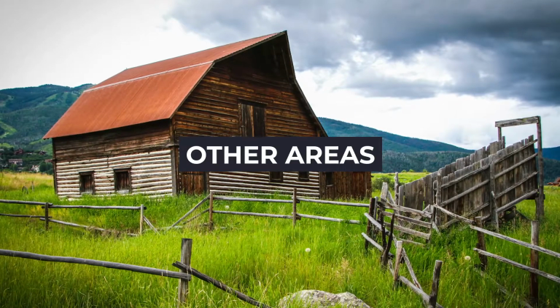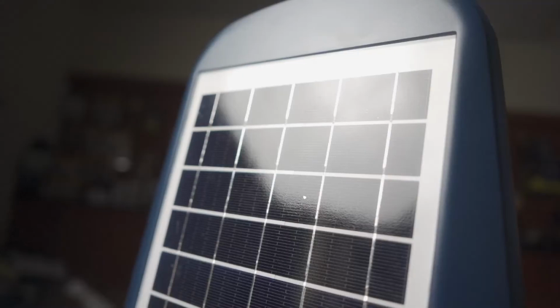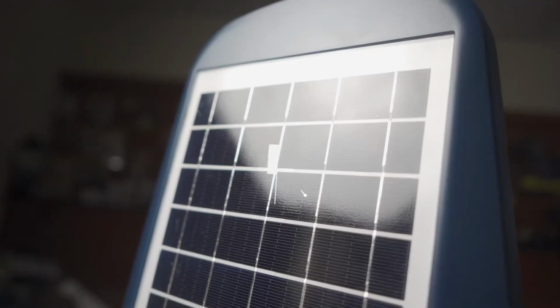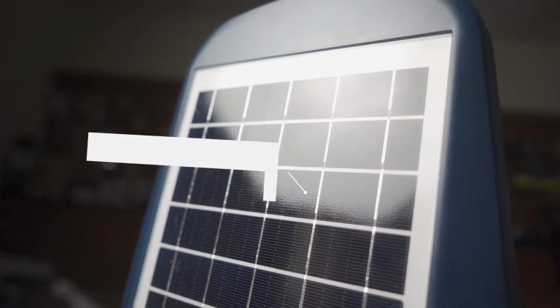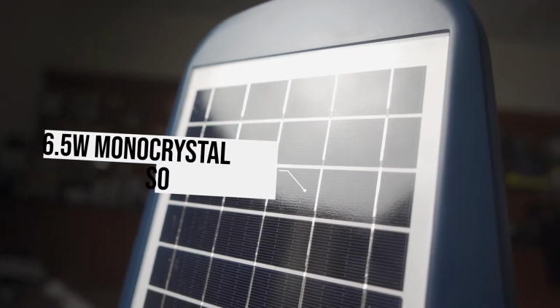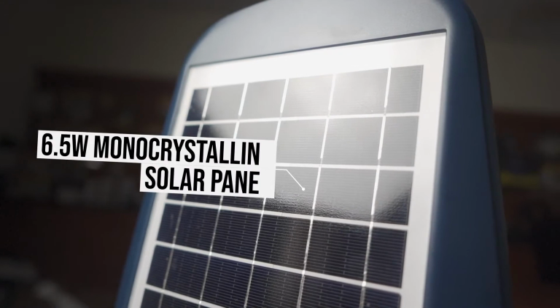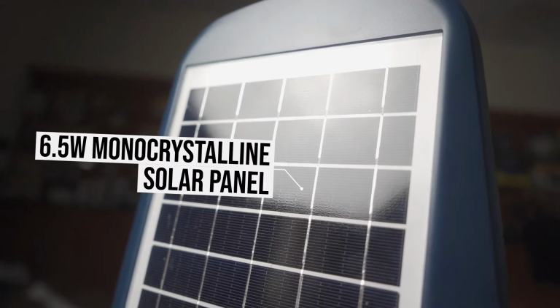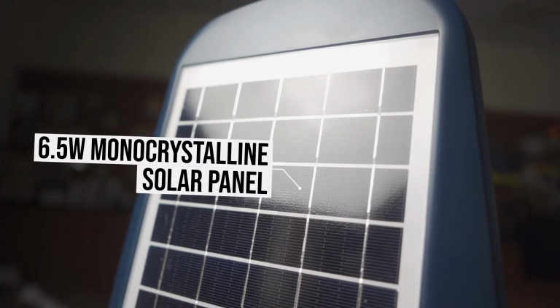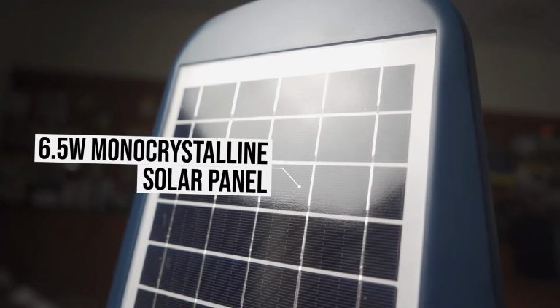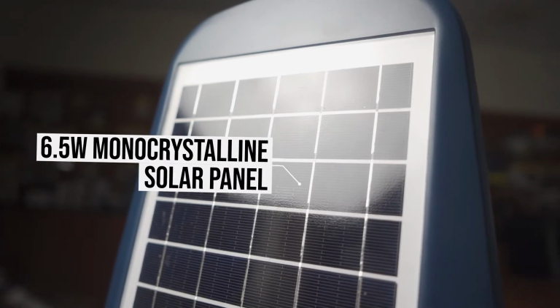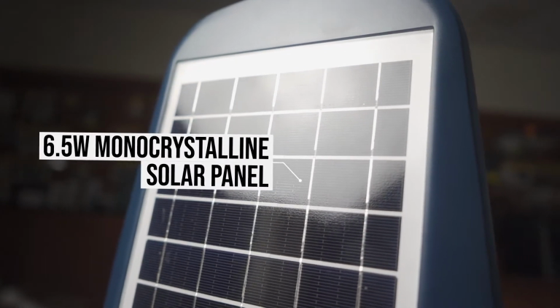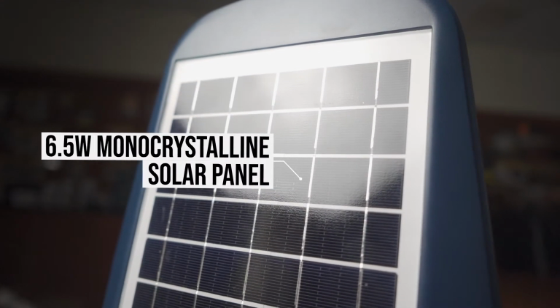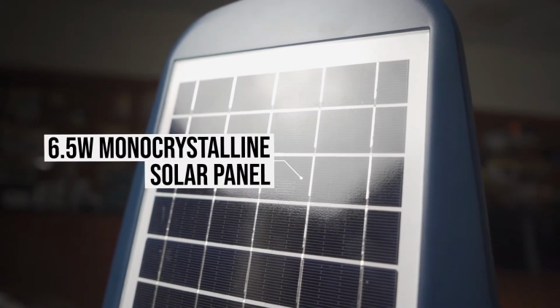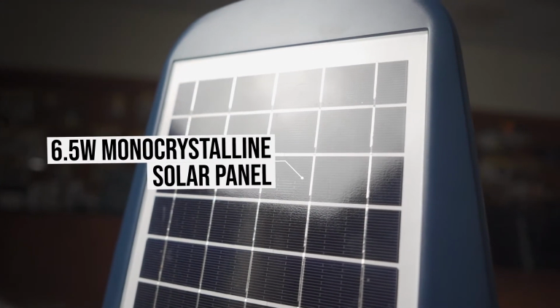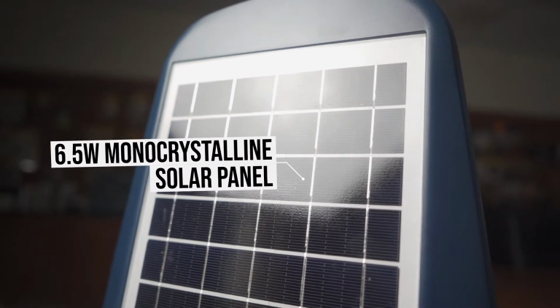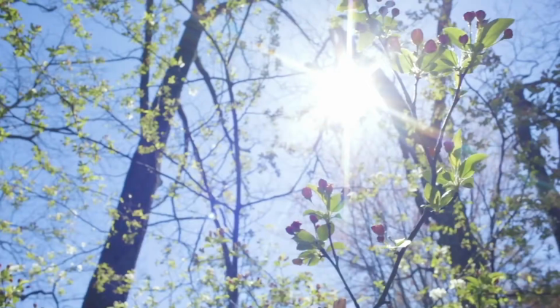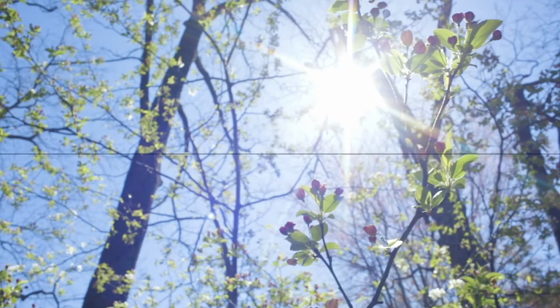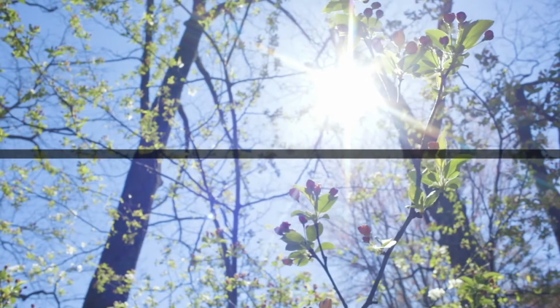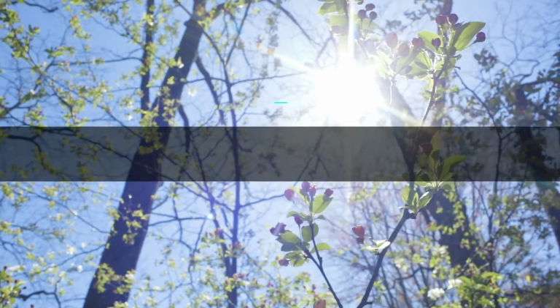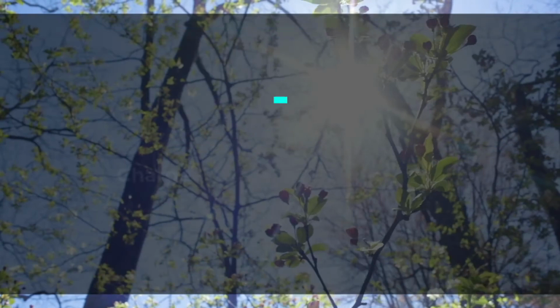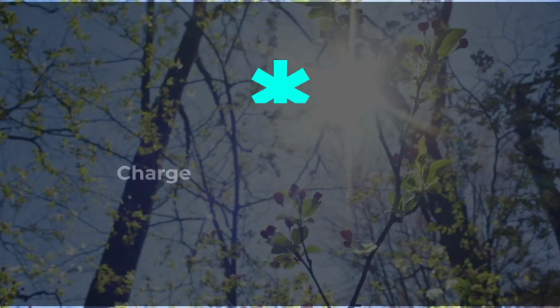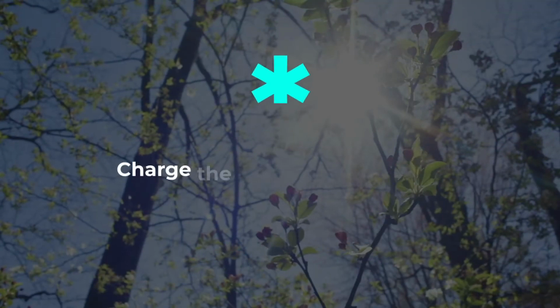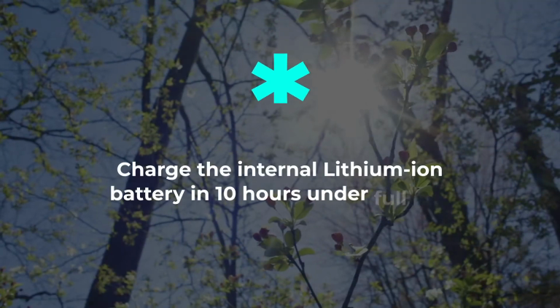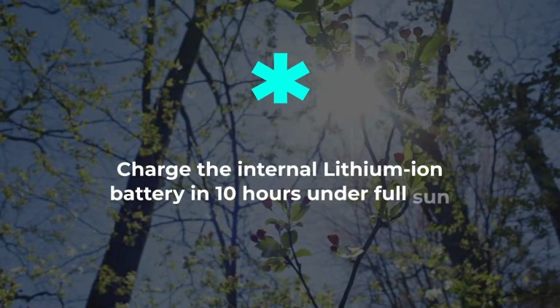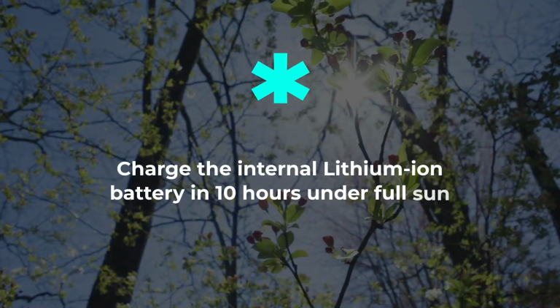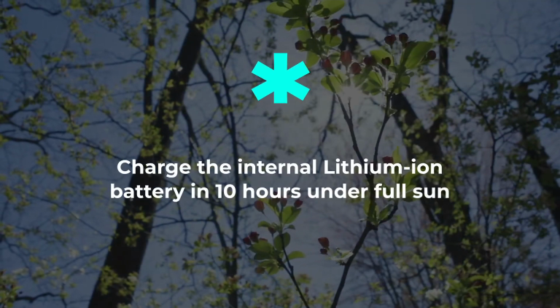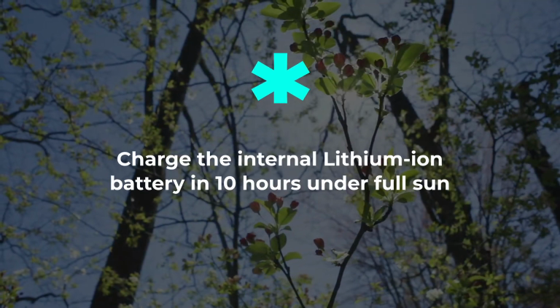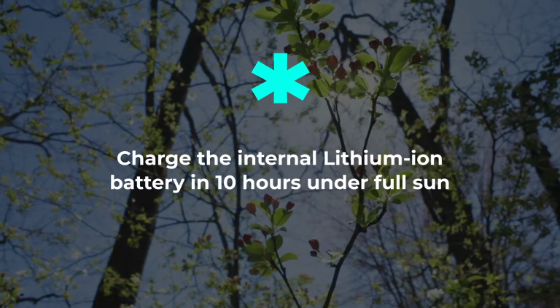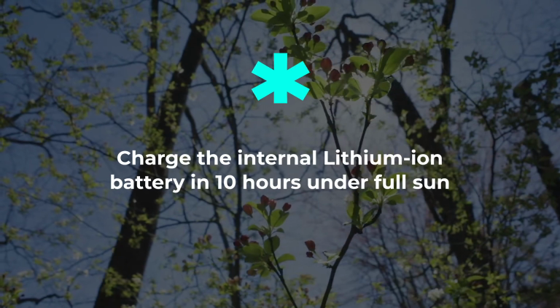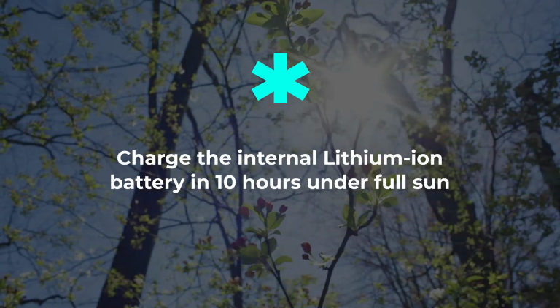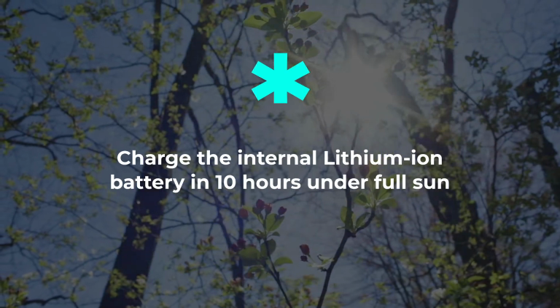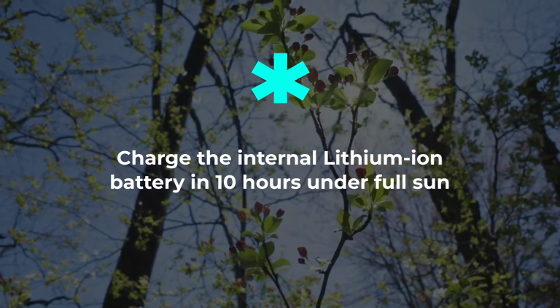On the top we have a 6.5 watt monocrystalline solar panel that can fully charge the internal lithium-ion battery in 10 hours under full sun.